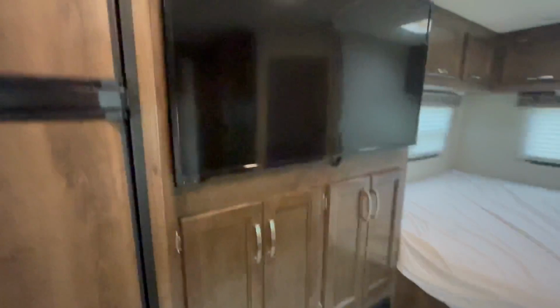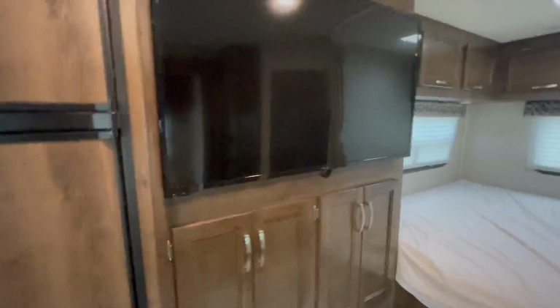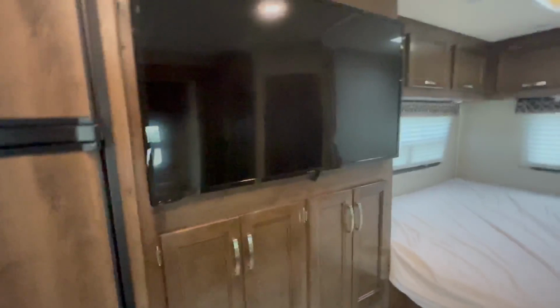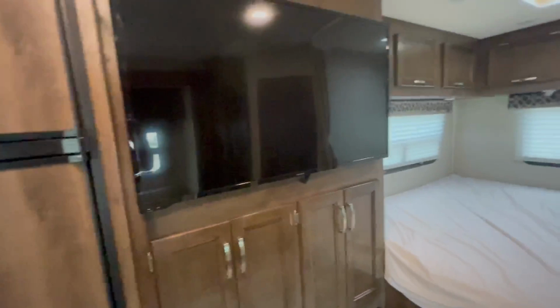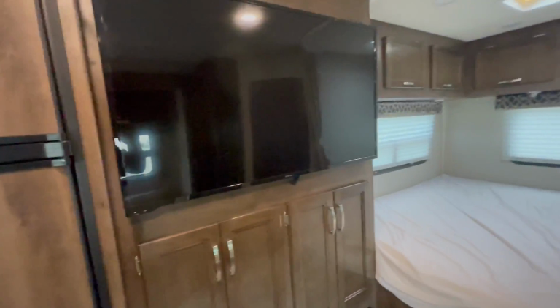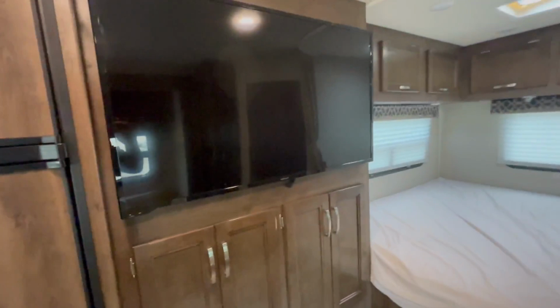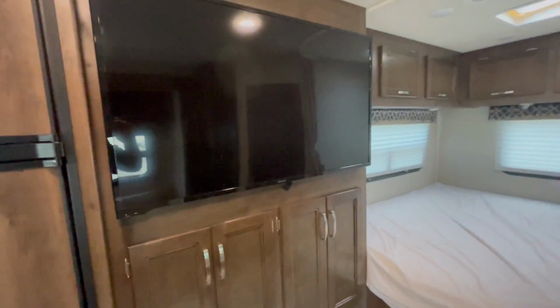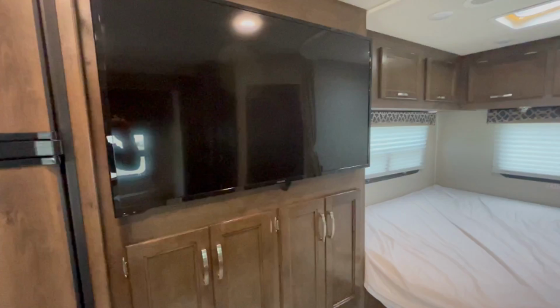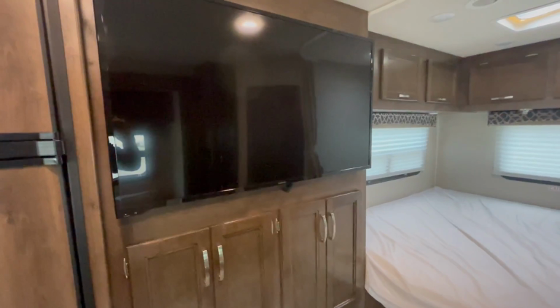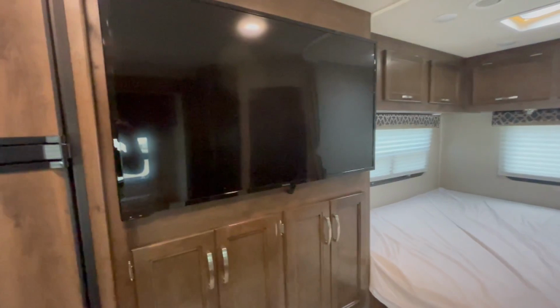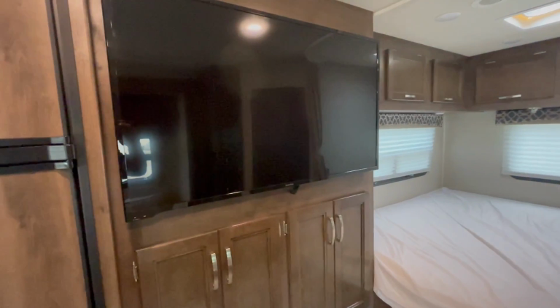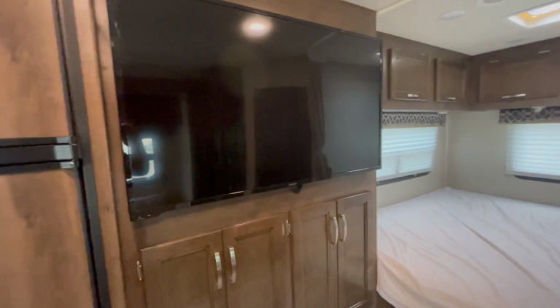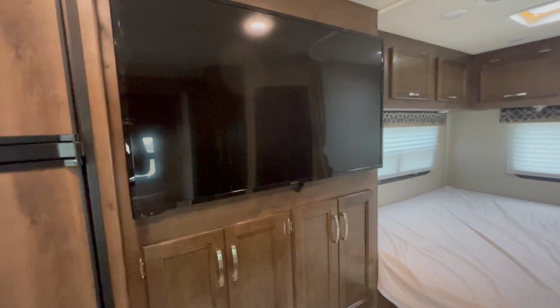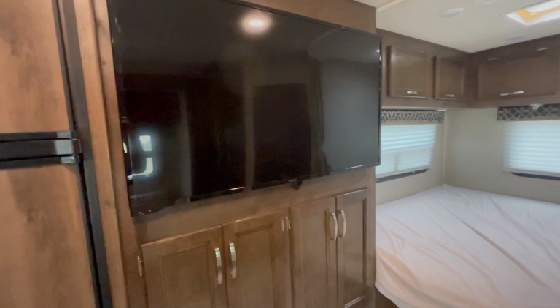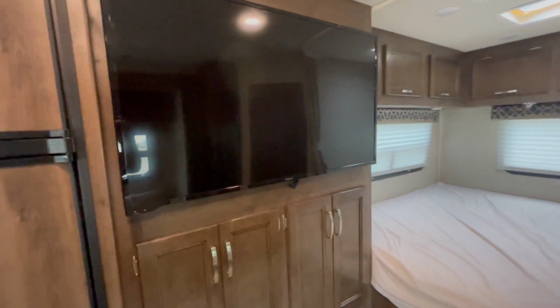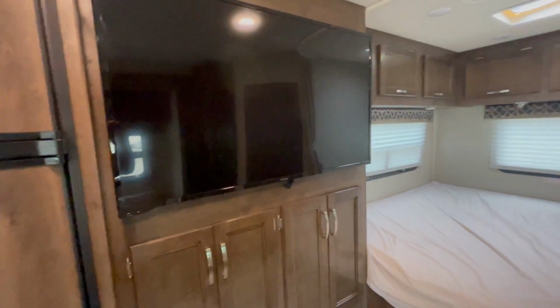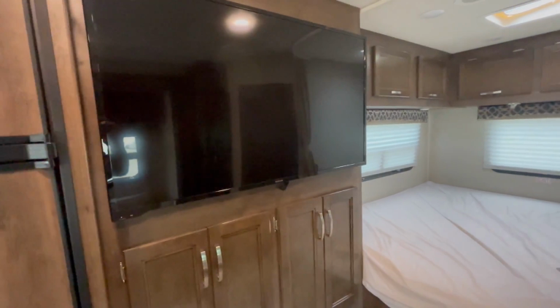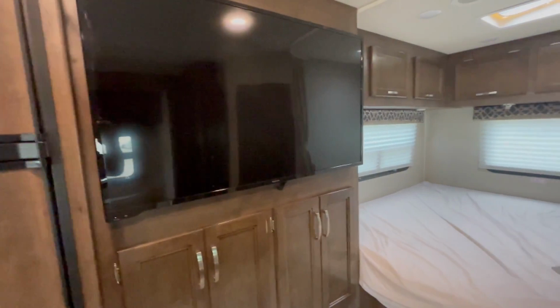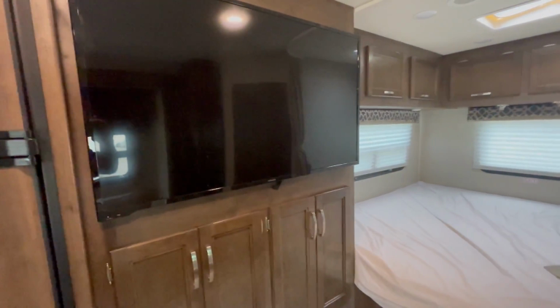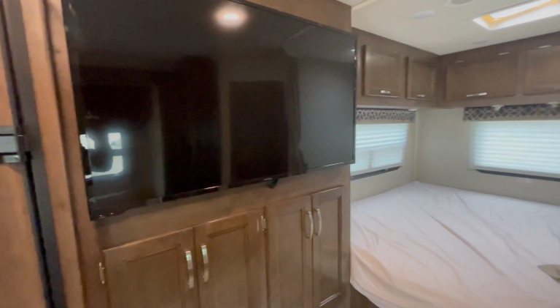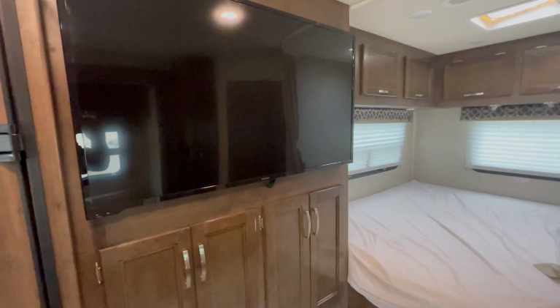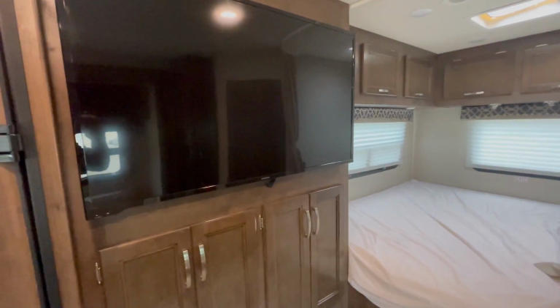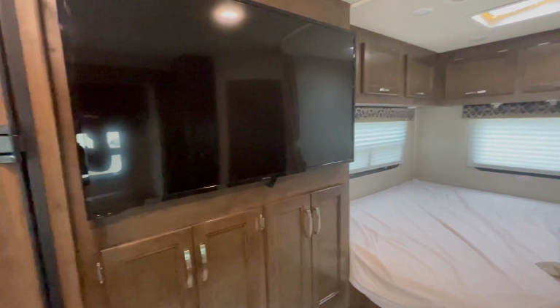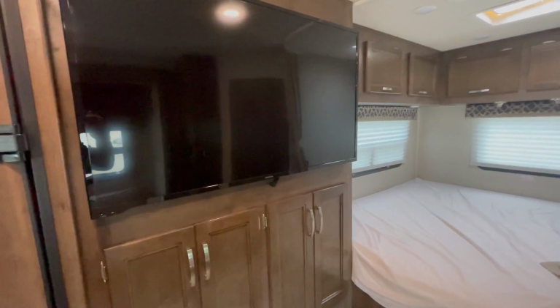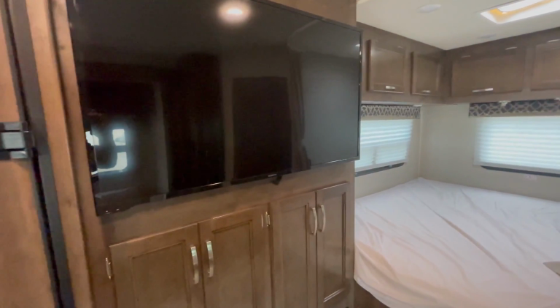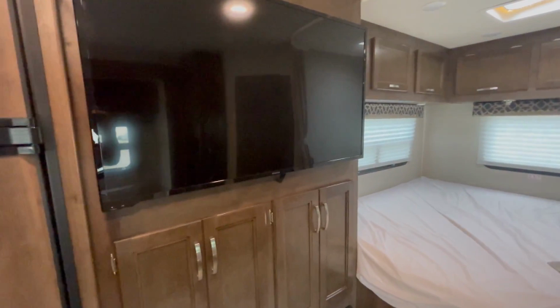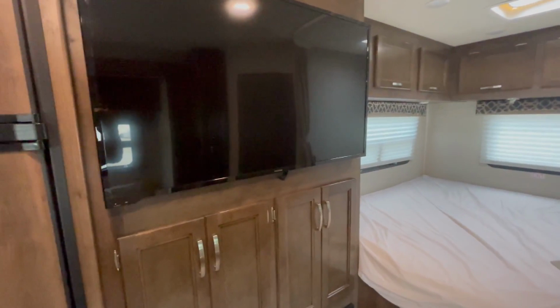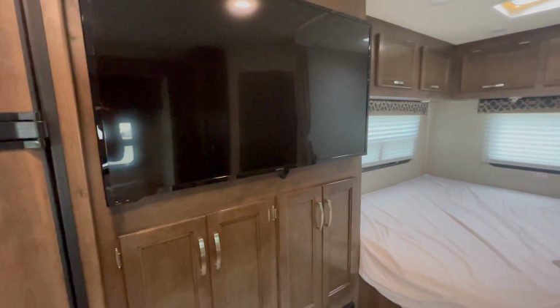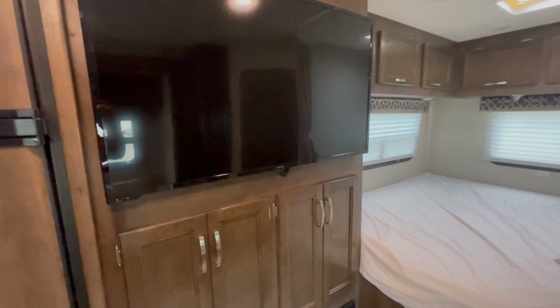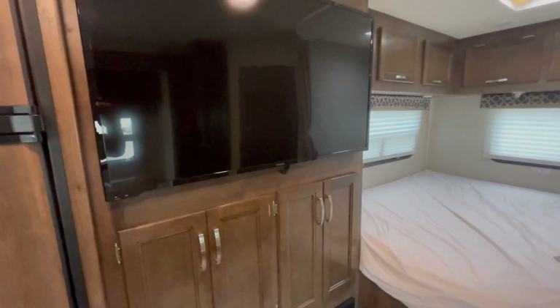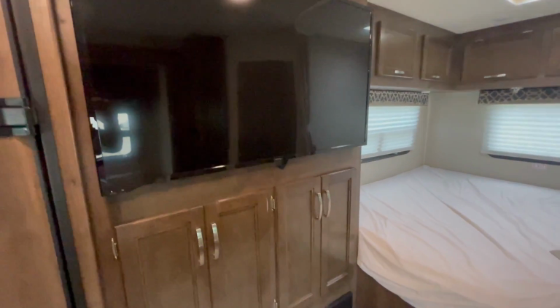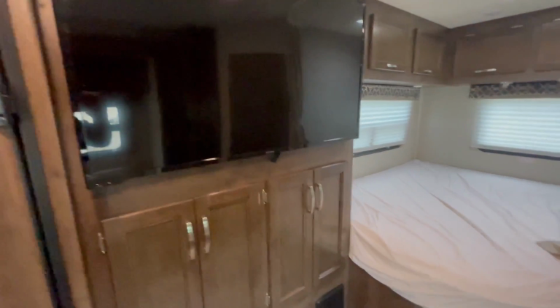TV — nice TV — will only run on power or generator.